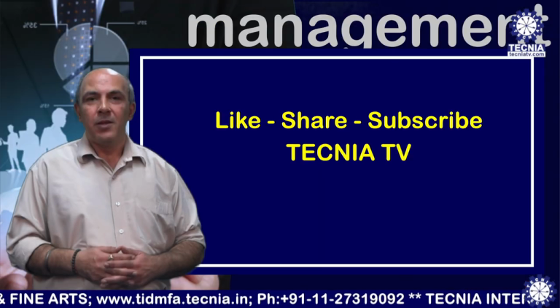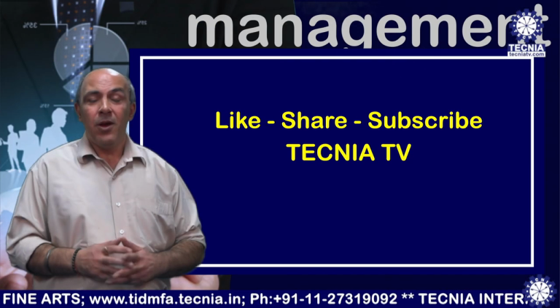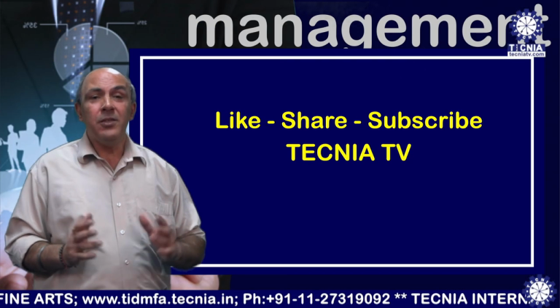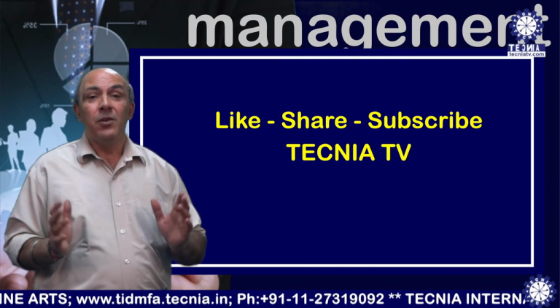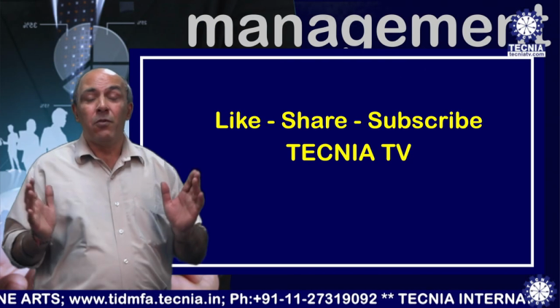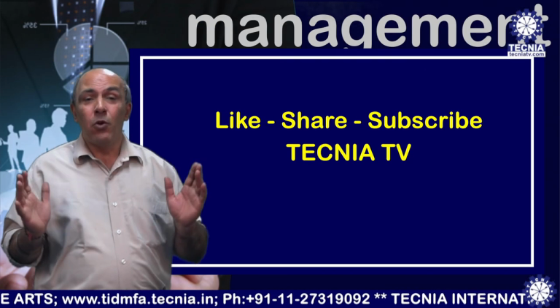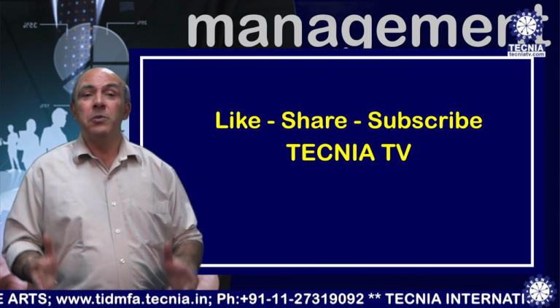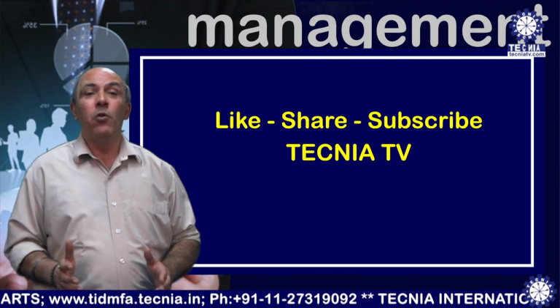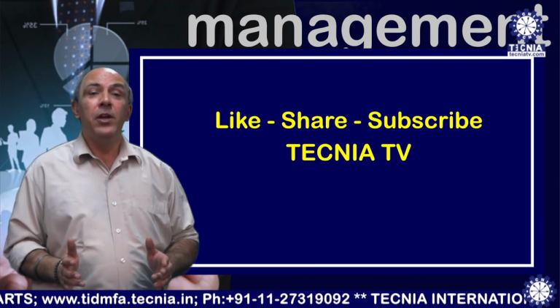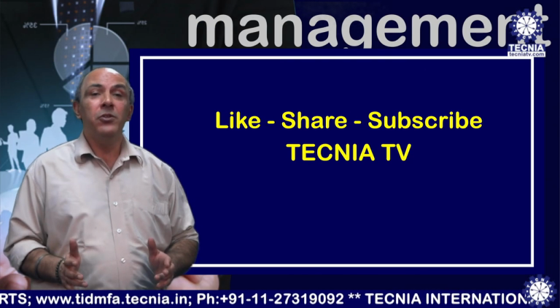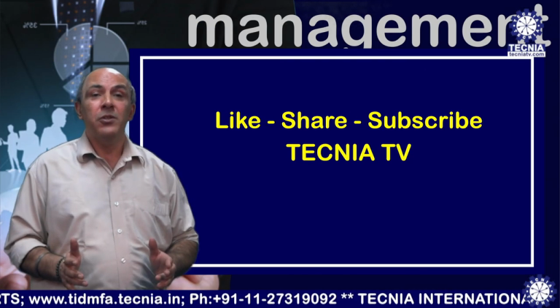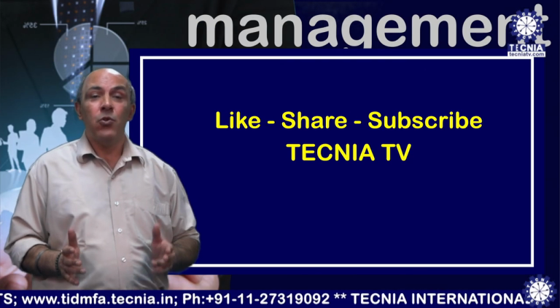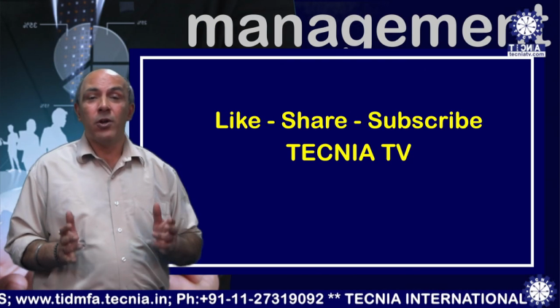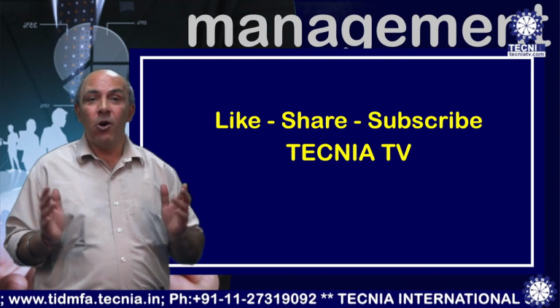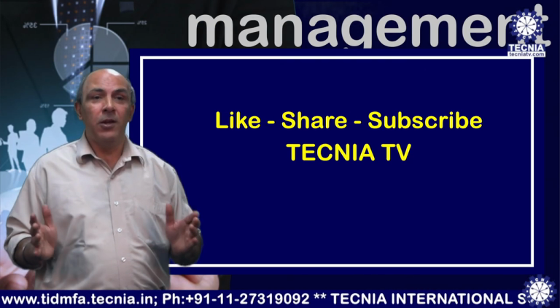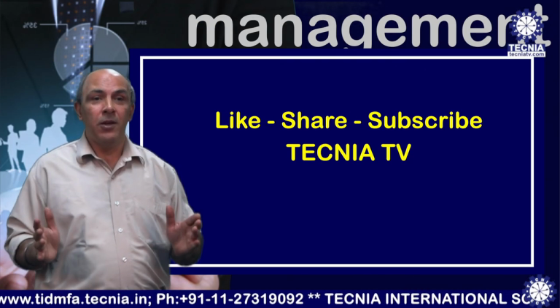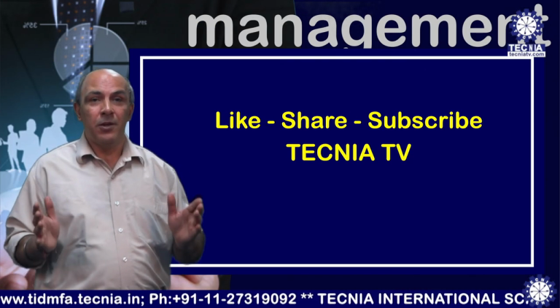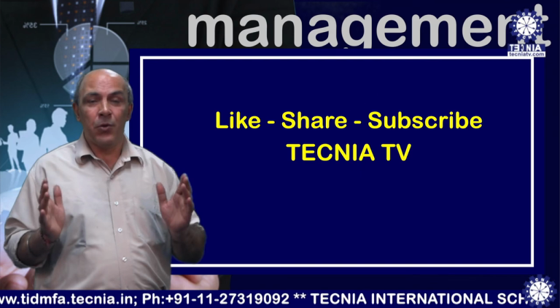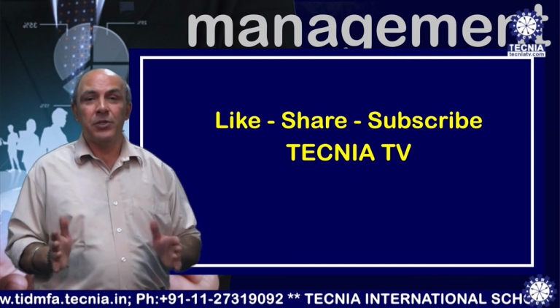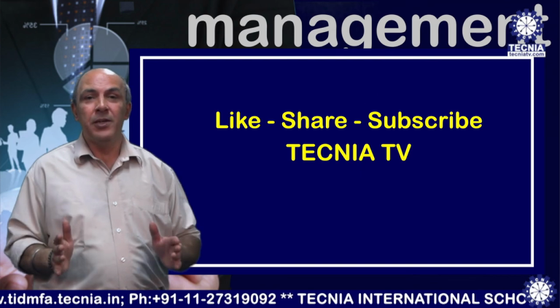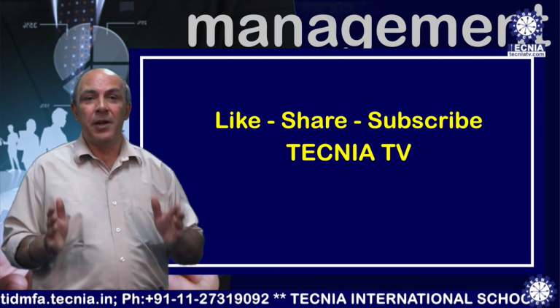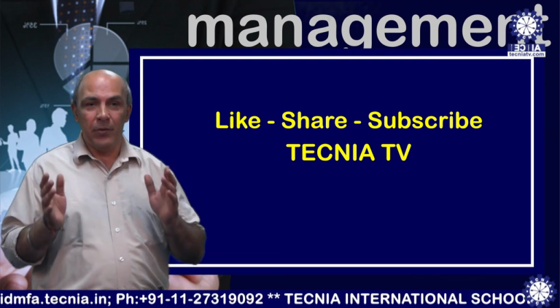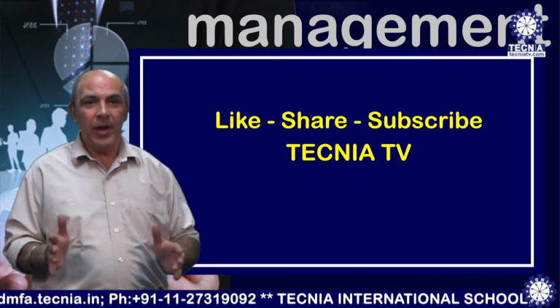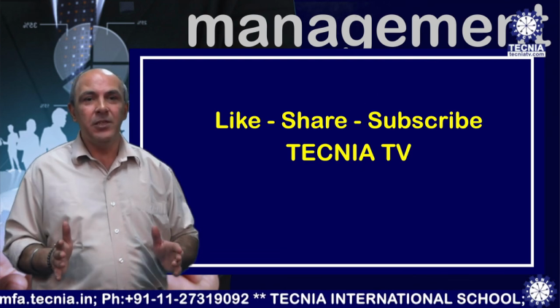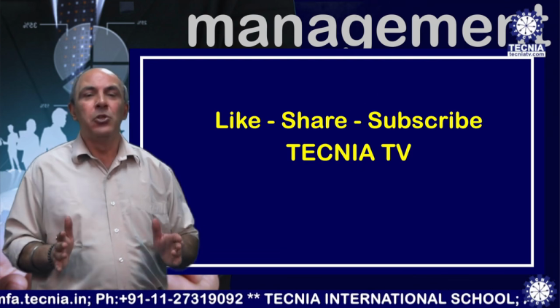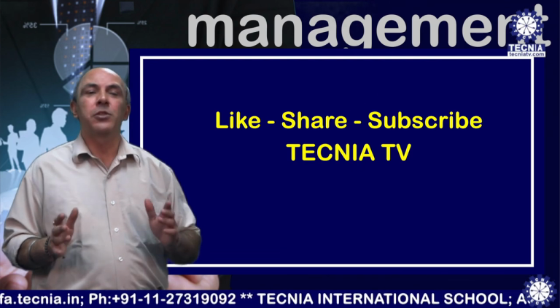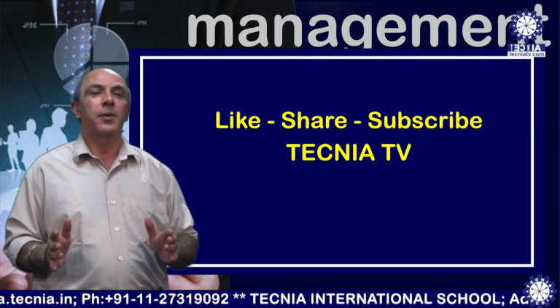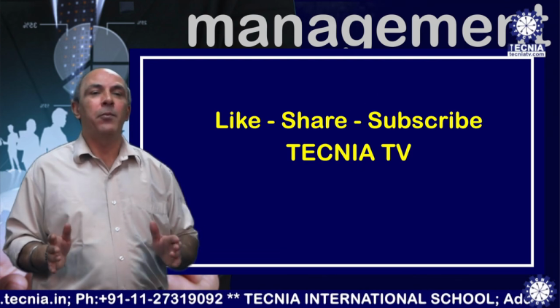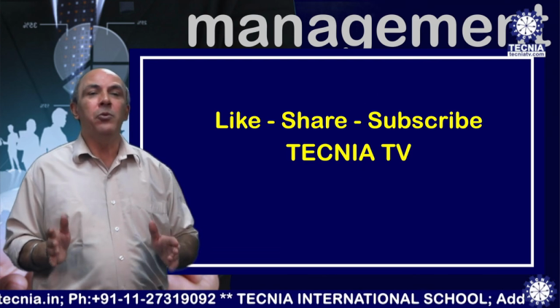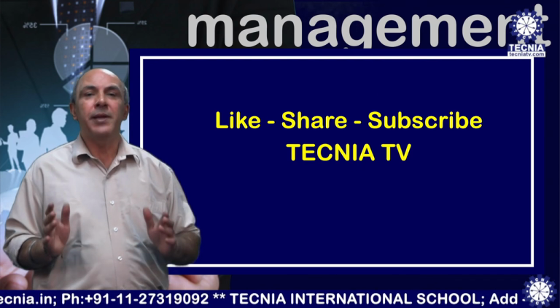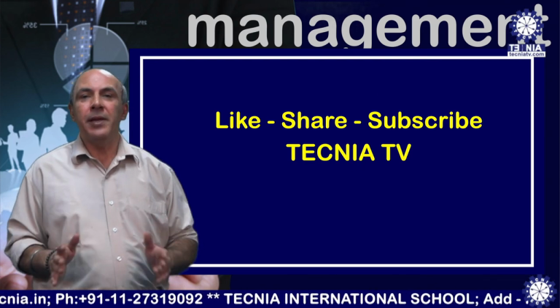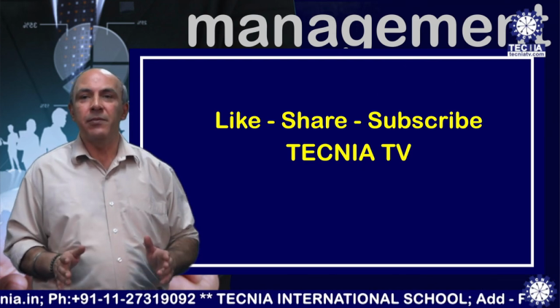For watching more videos, you are all requested and advised to subscribe to Technia TV.